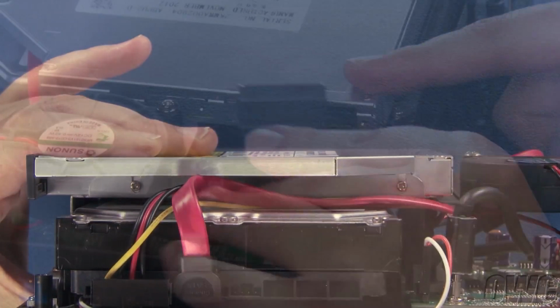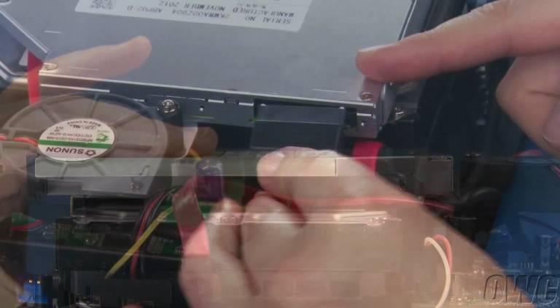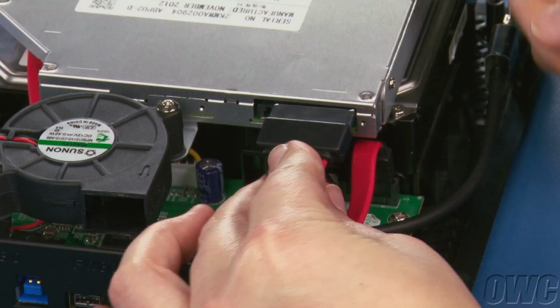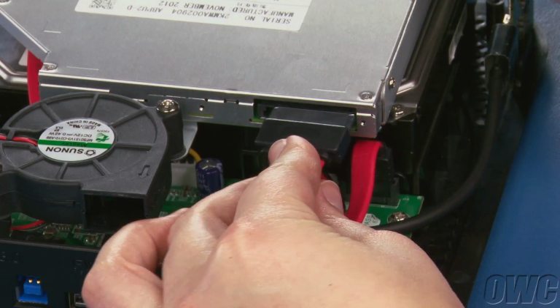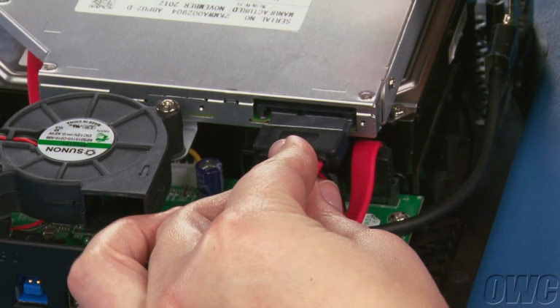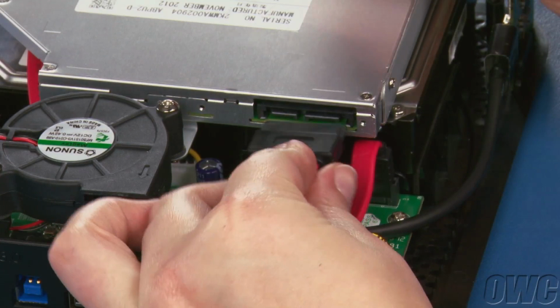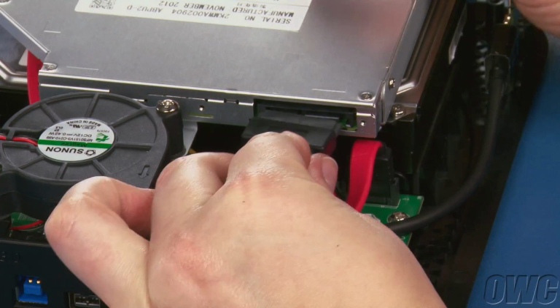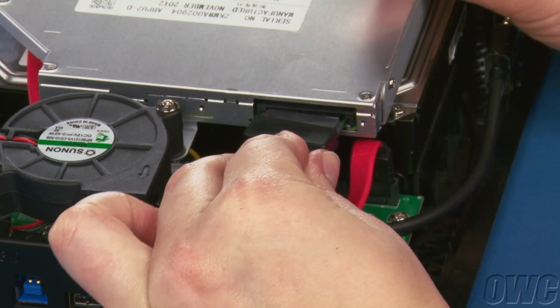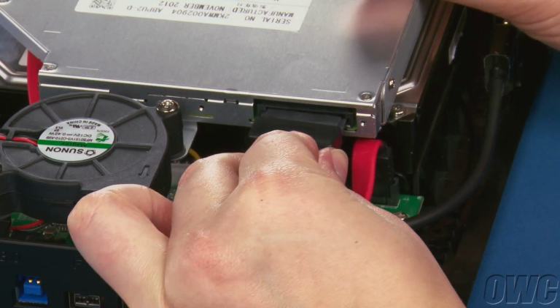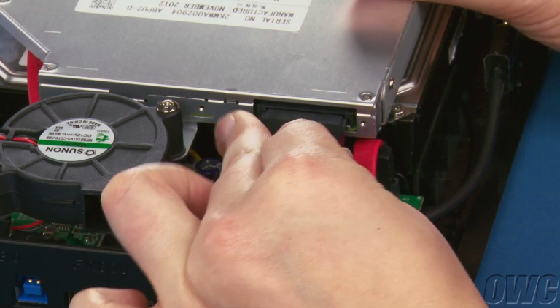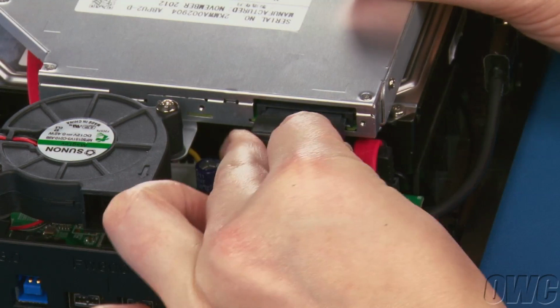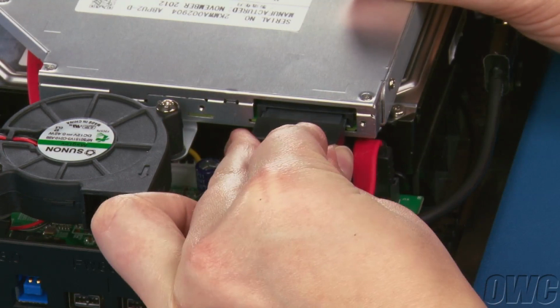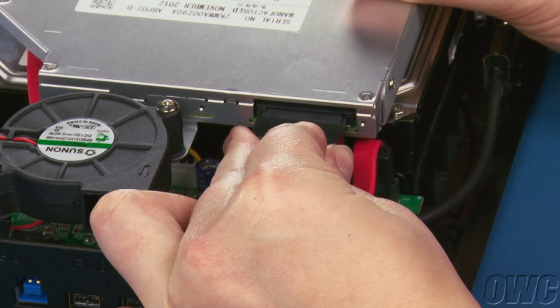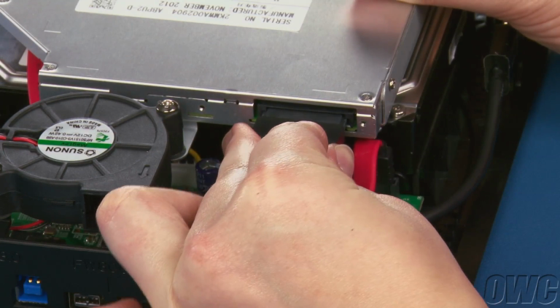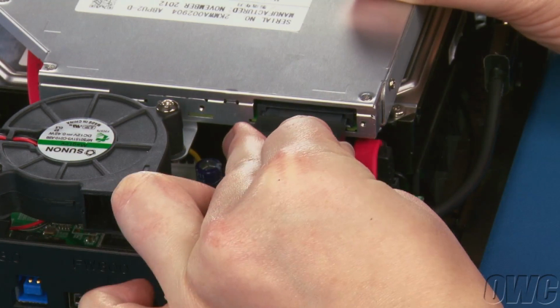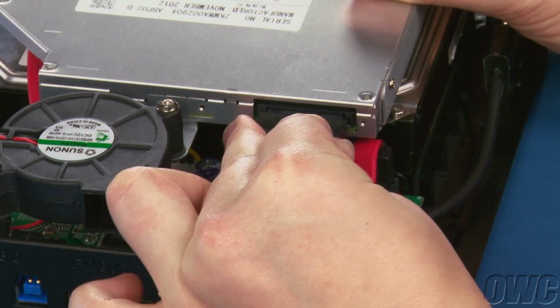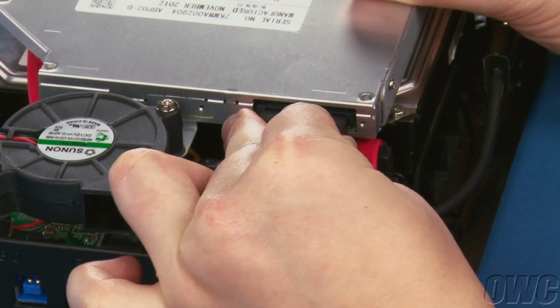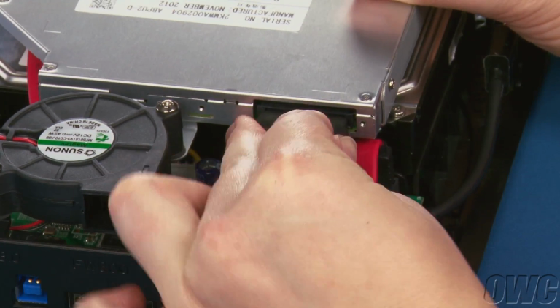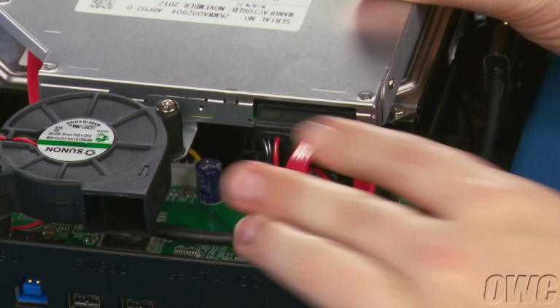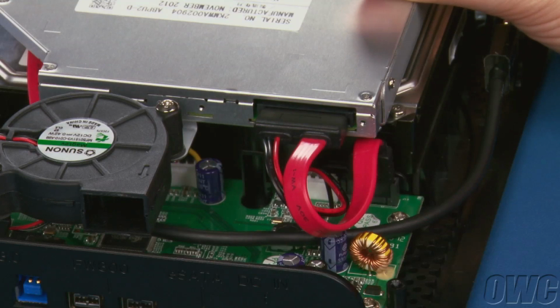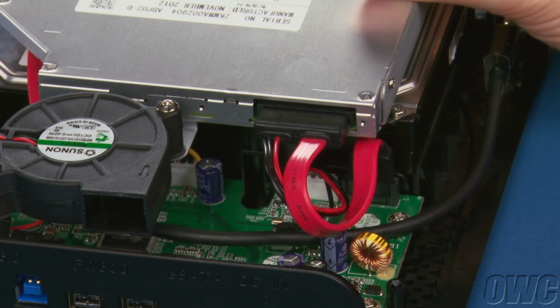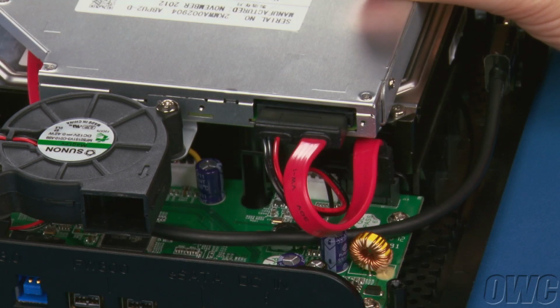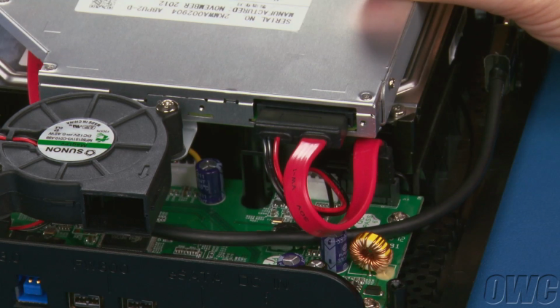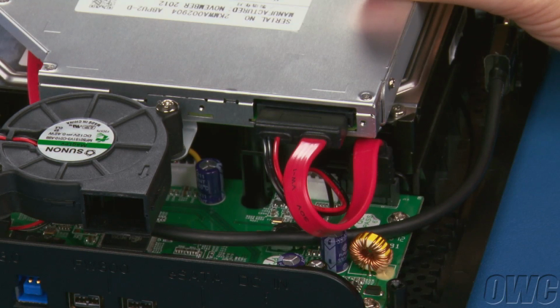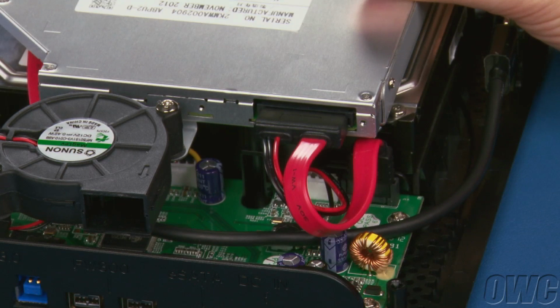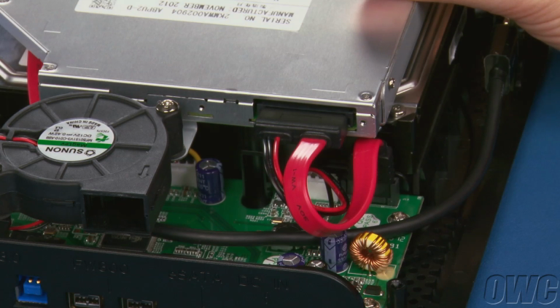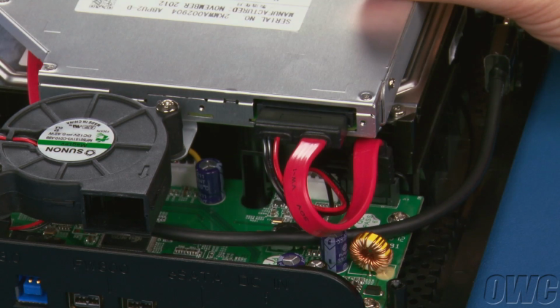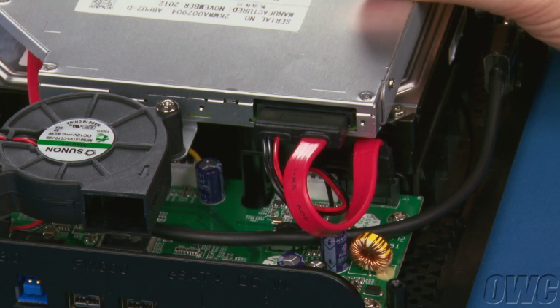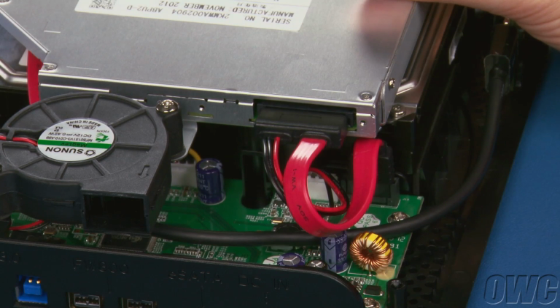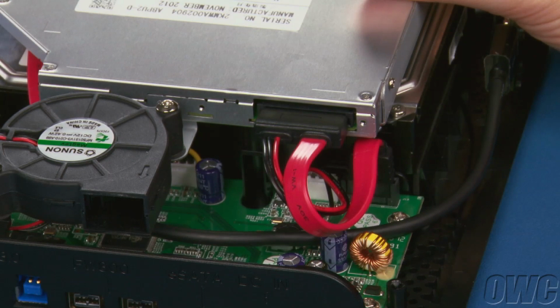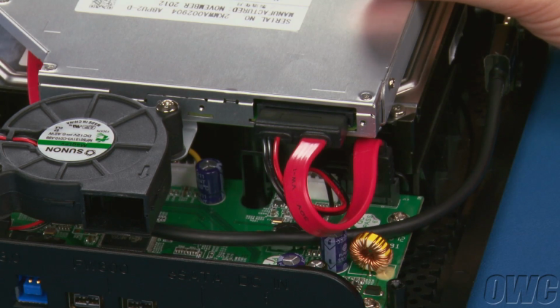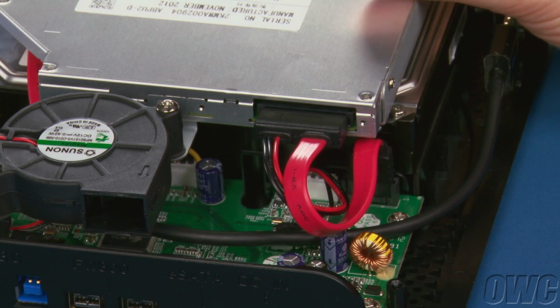Finally, attach the SATA cable to the connector on the drive. You're now ready to close the MiniStack Max up.